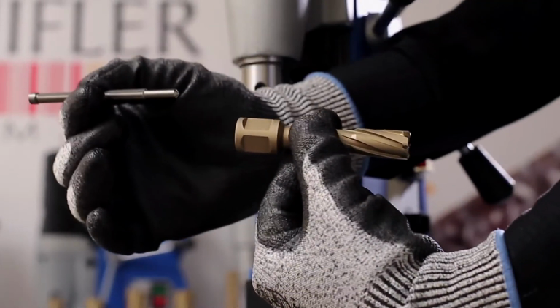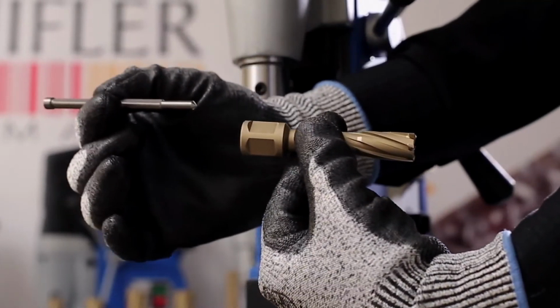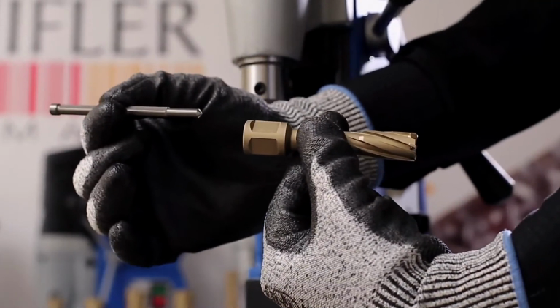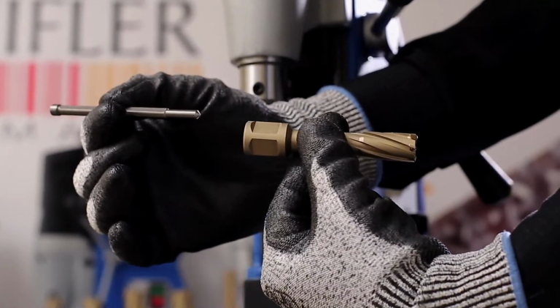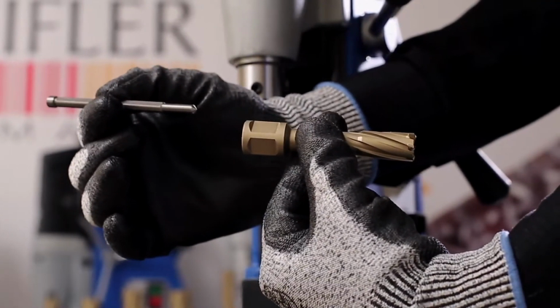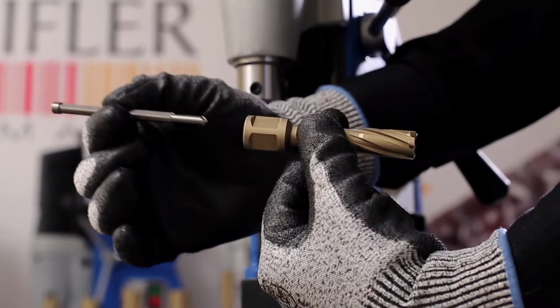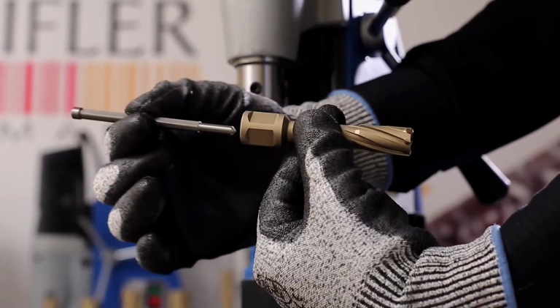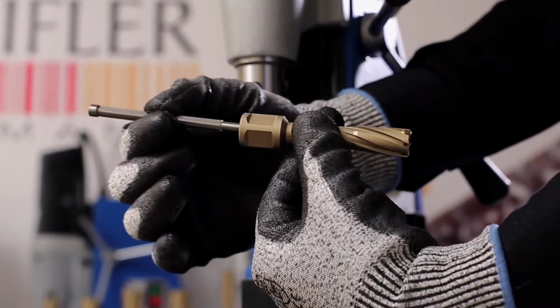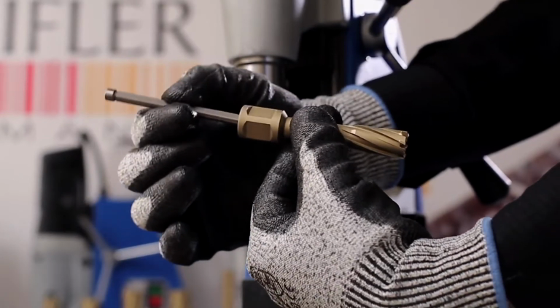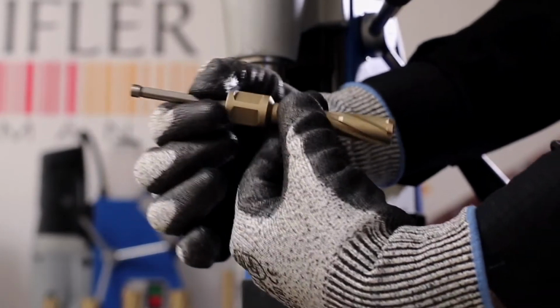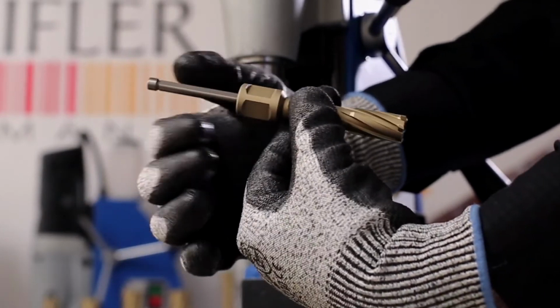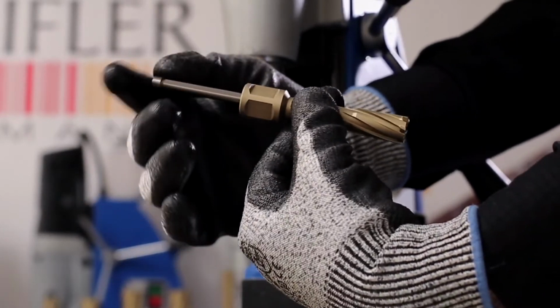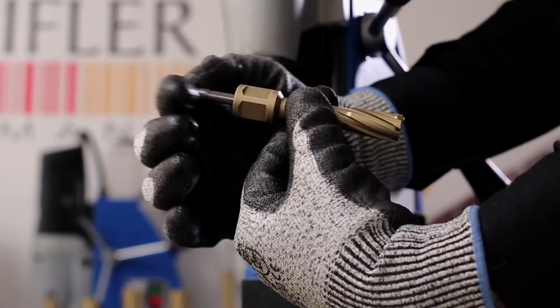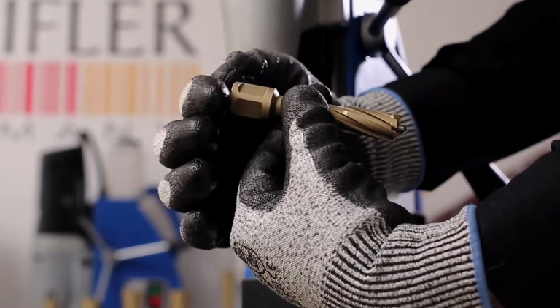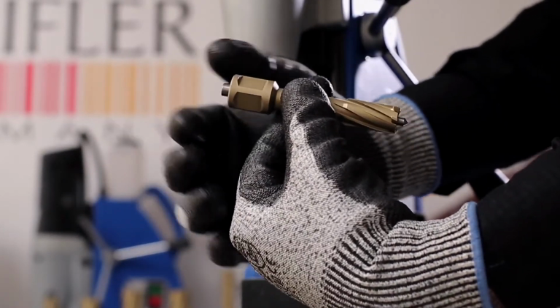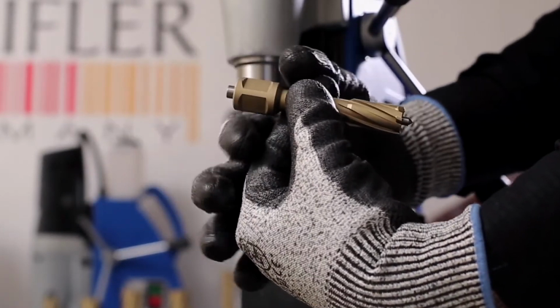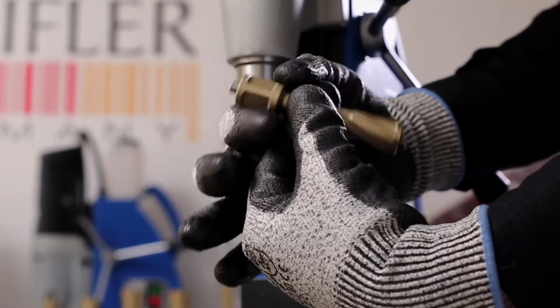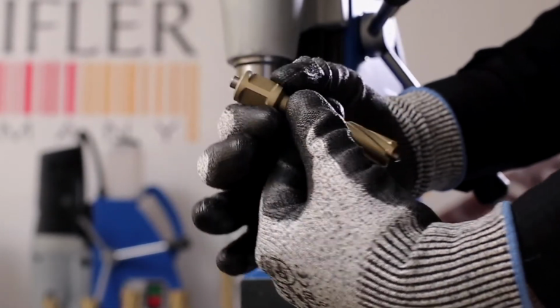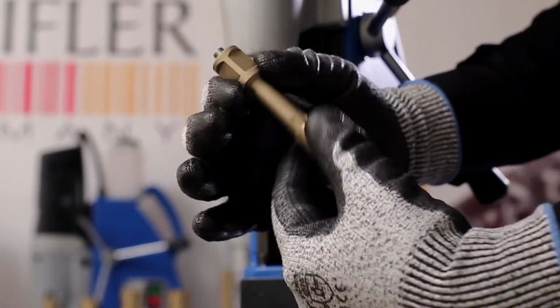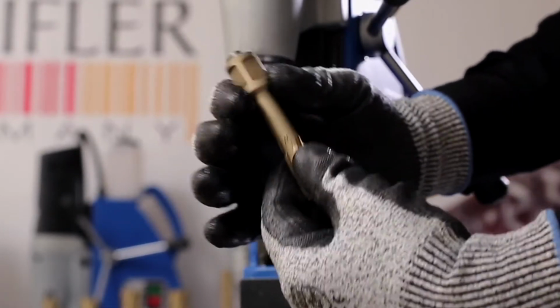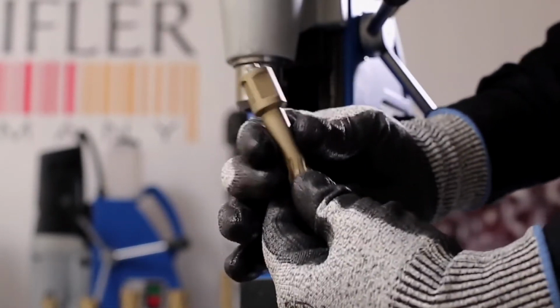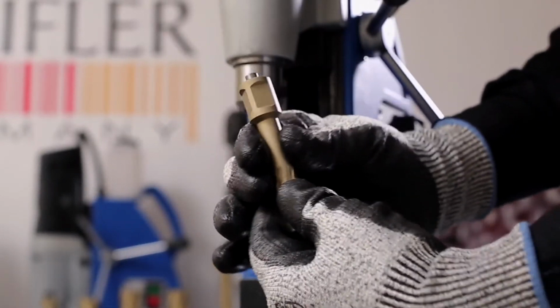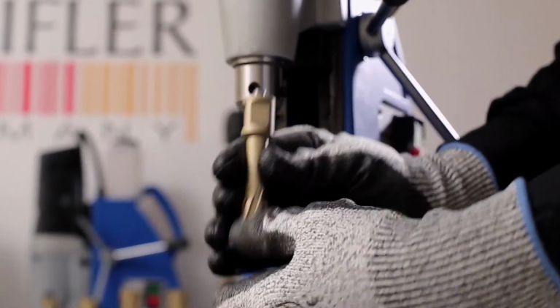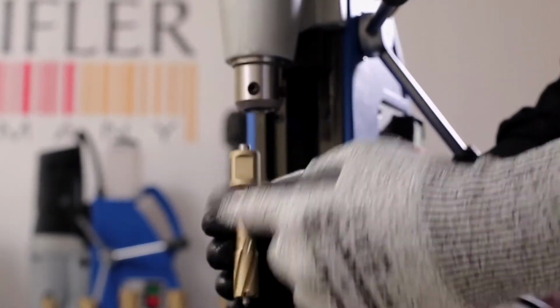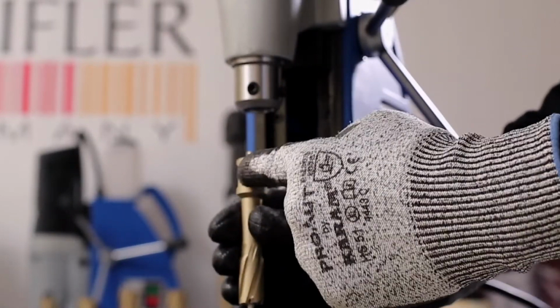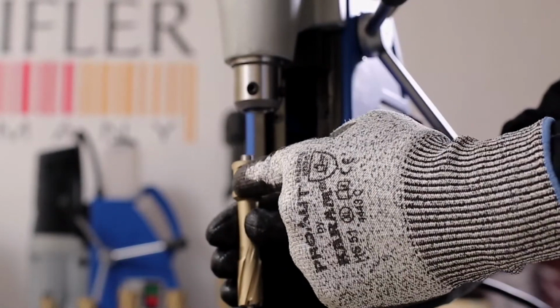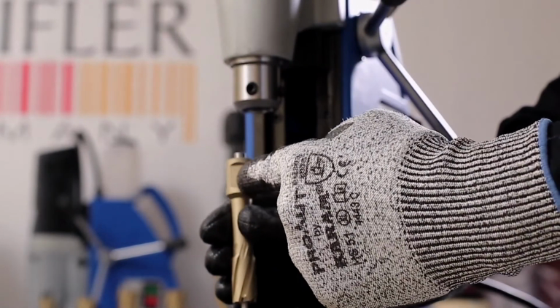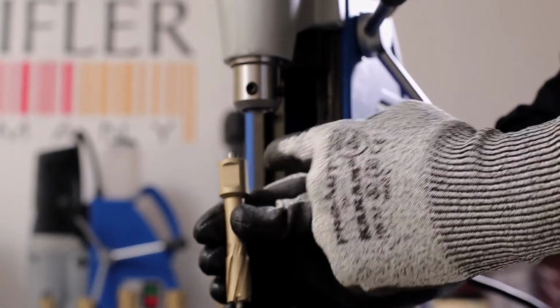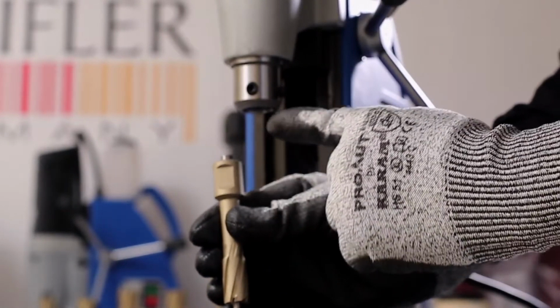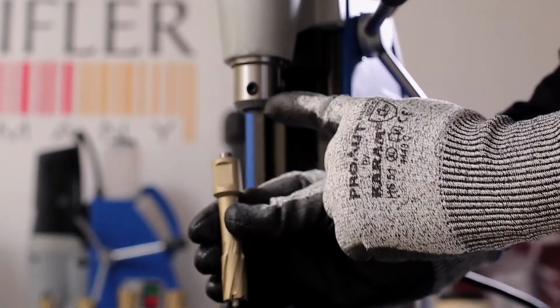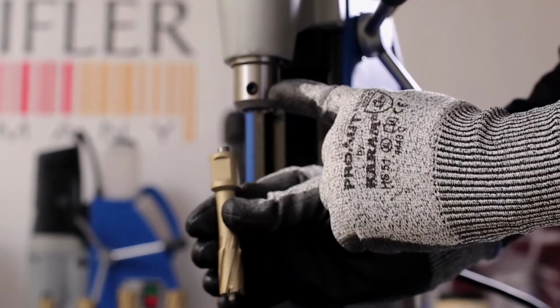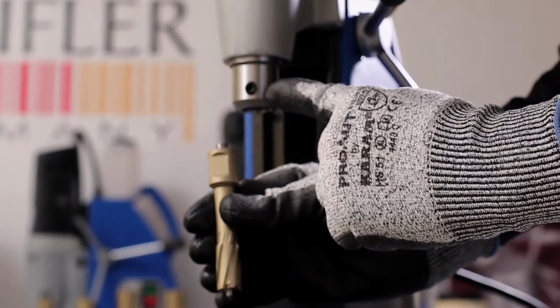Mount the core drill into the spindle as shown. Tighten the screw to the flat surface of the core drill.